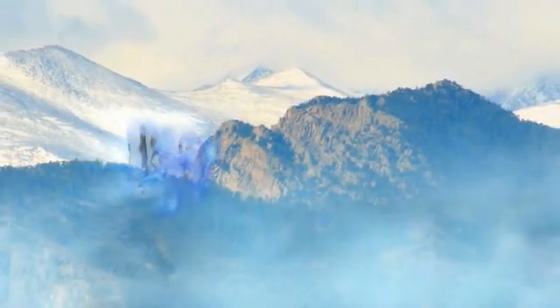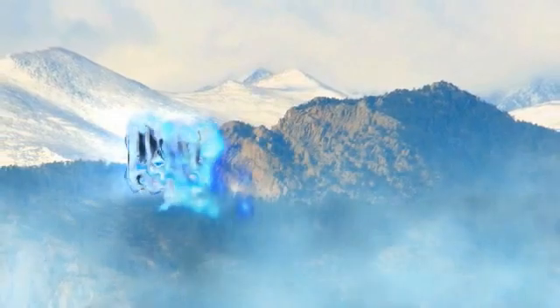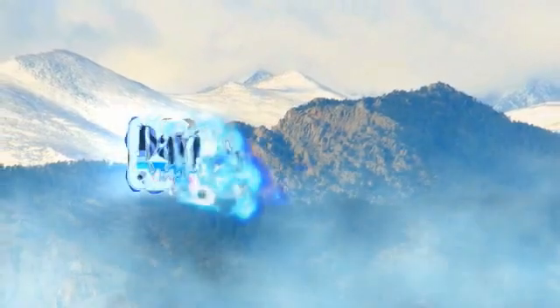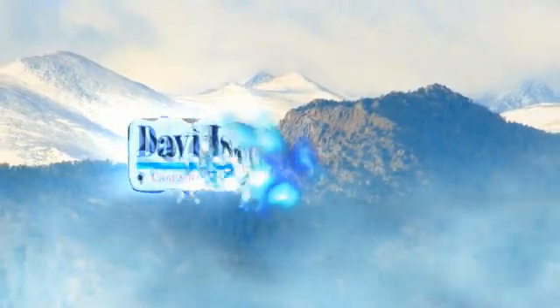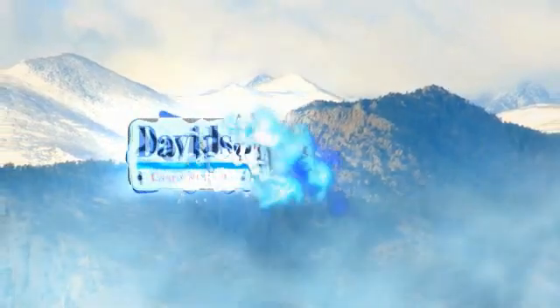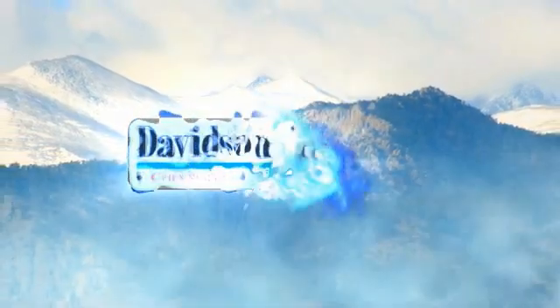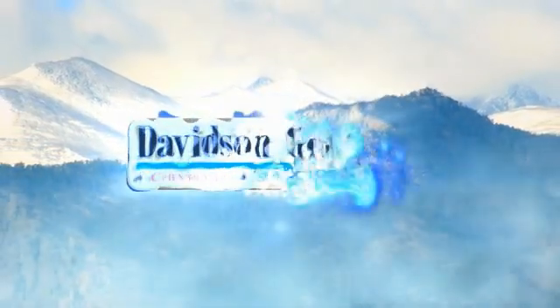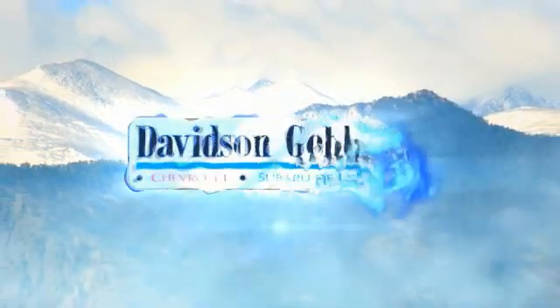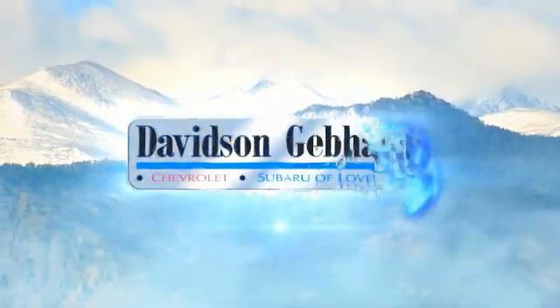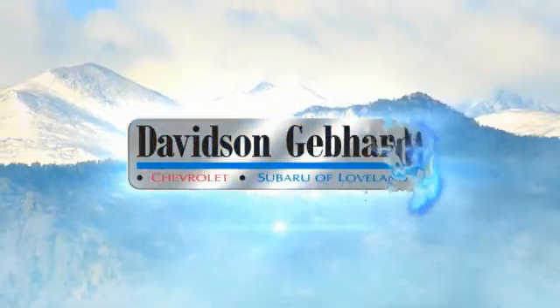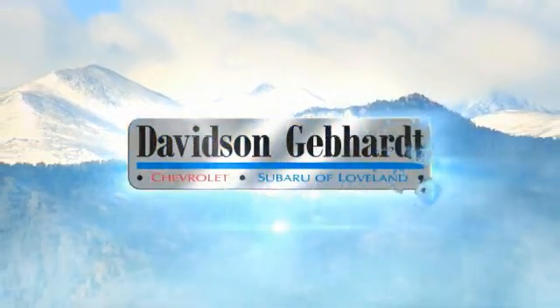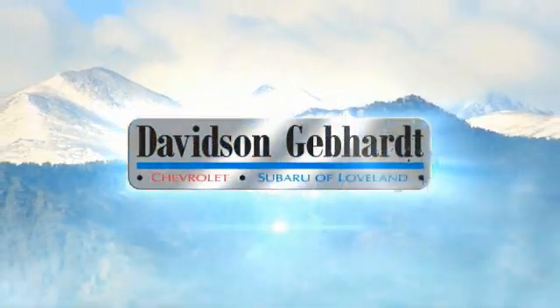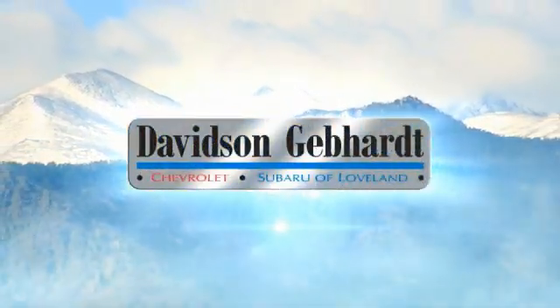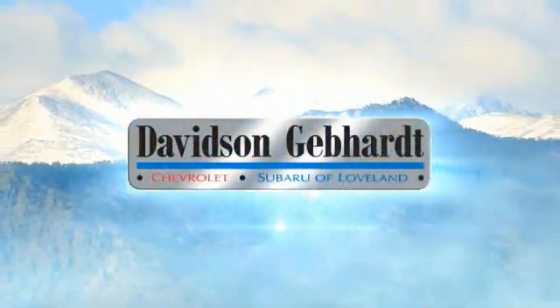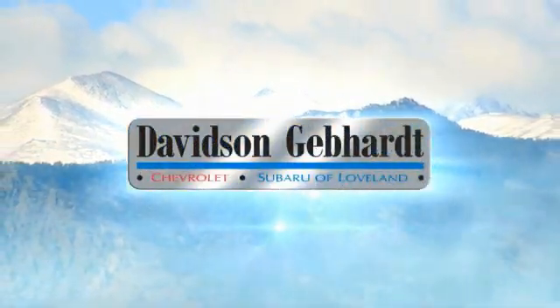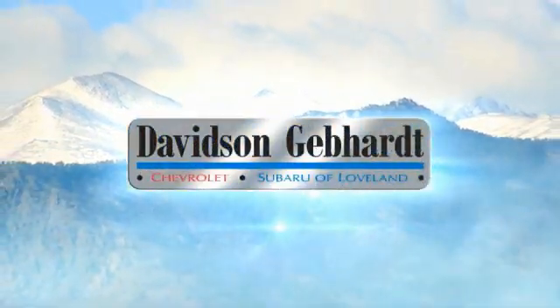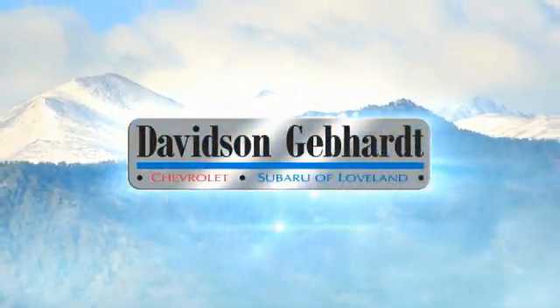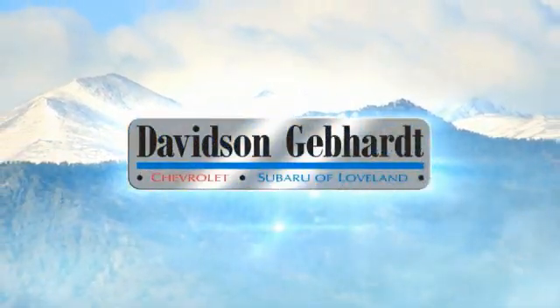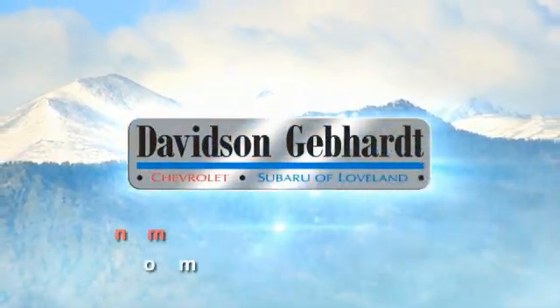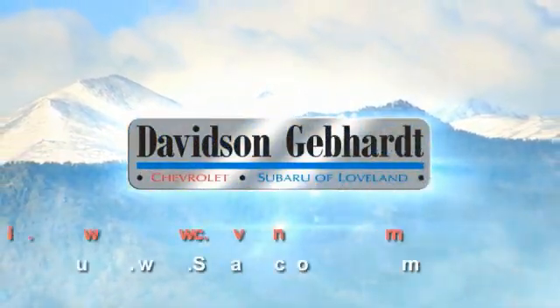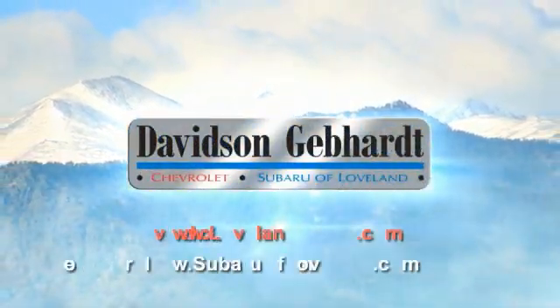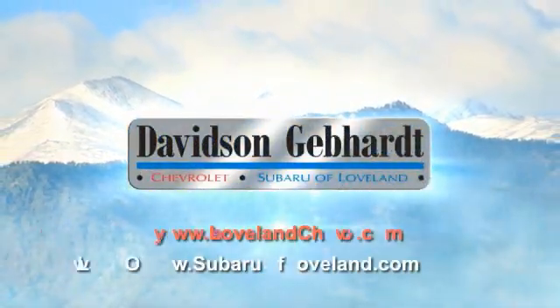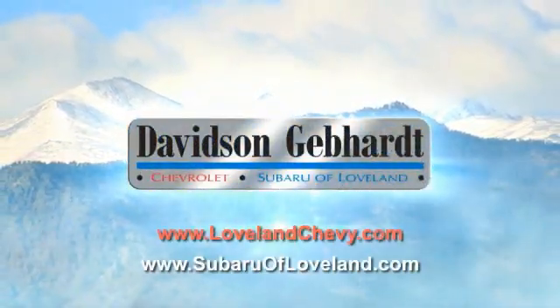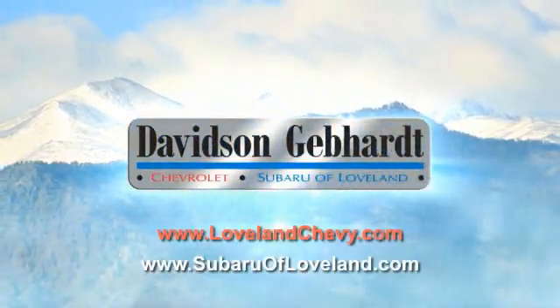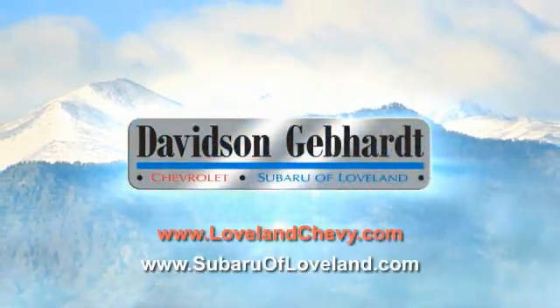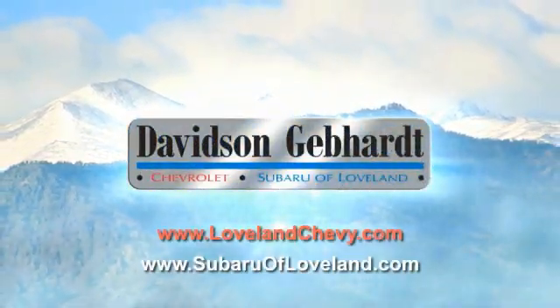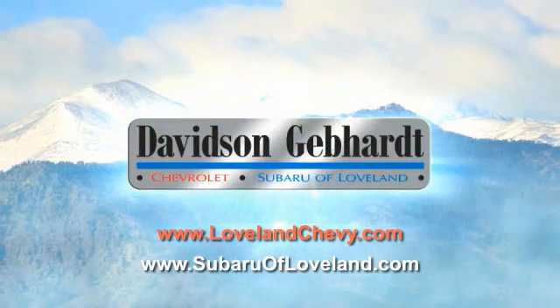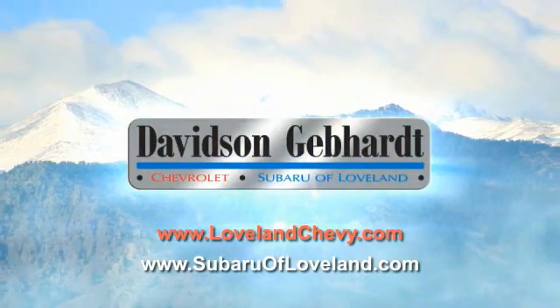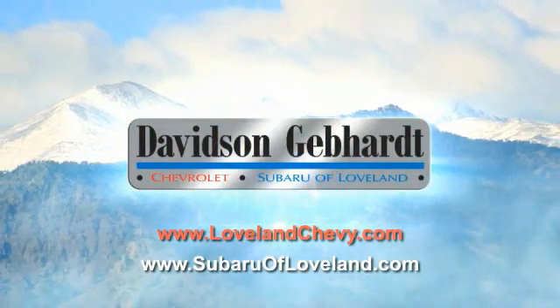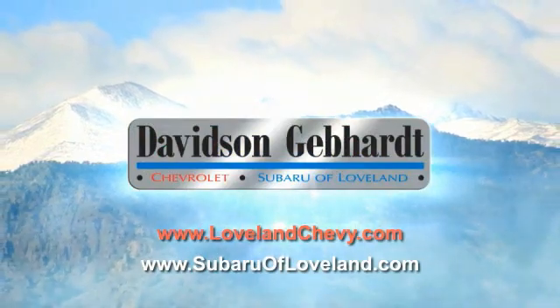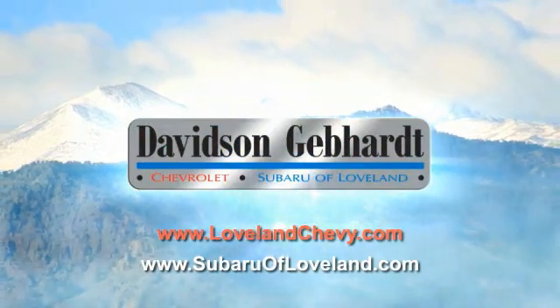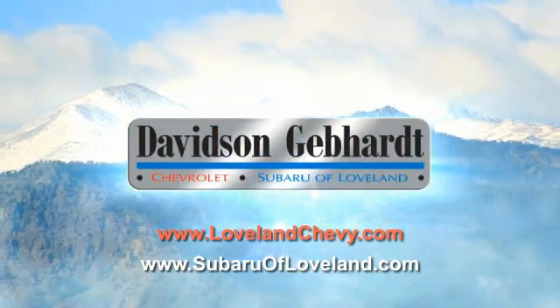Davidson Gebhardt Chevrolet and Subaru of Loveland are conveniently located right on I-25 at Exit 259 in Loveland.